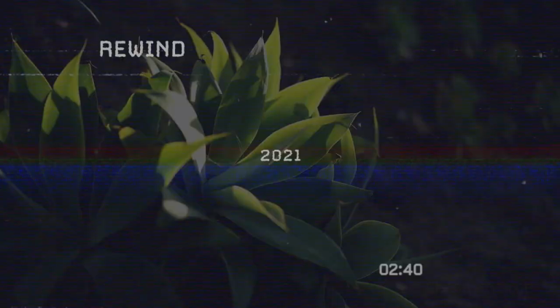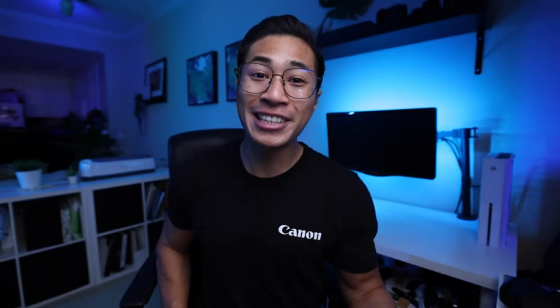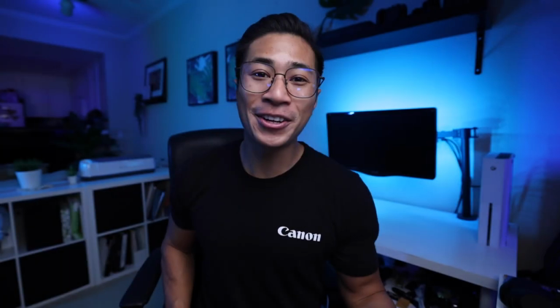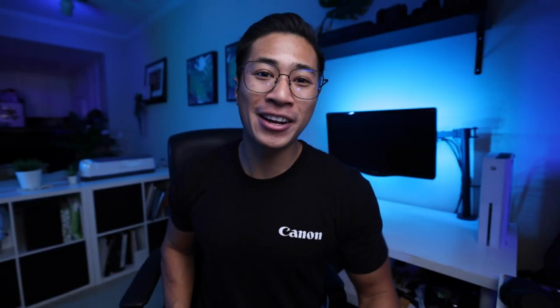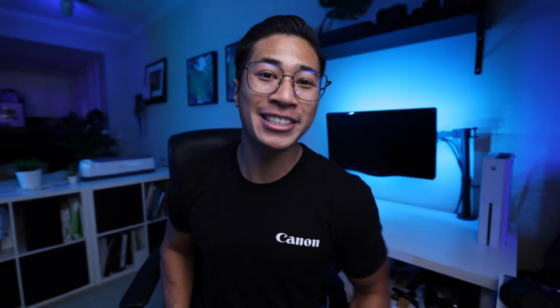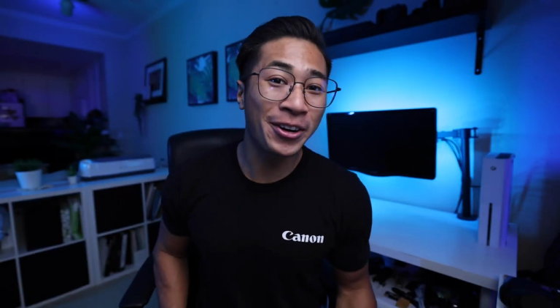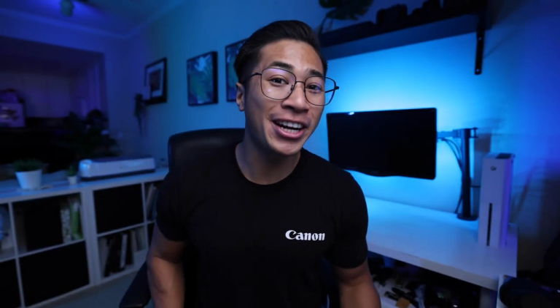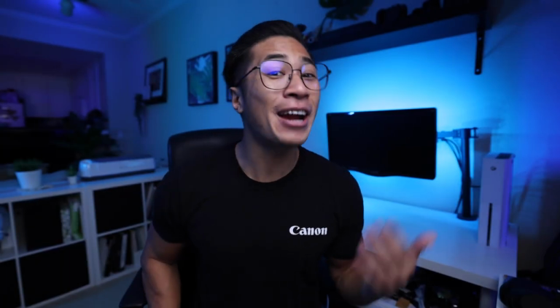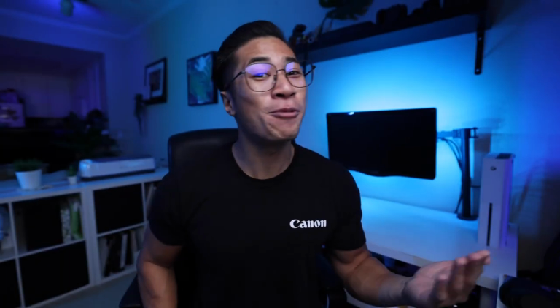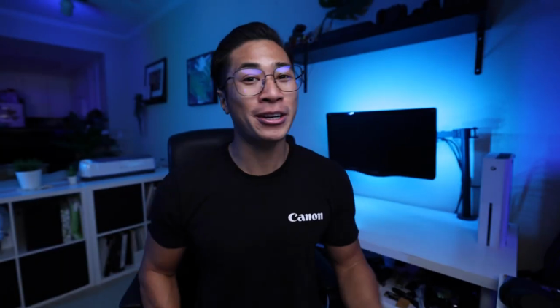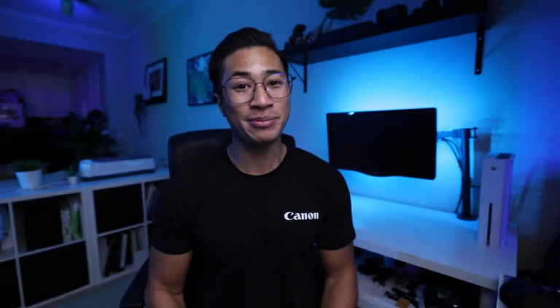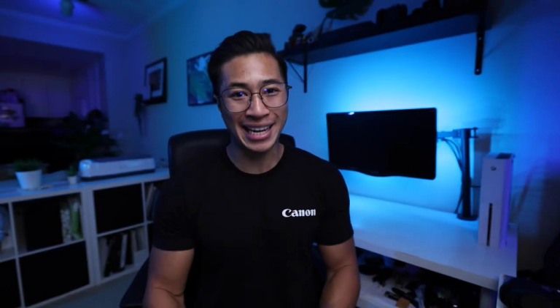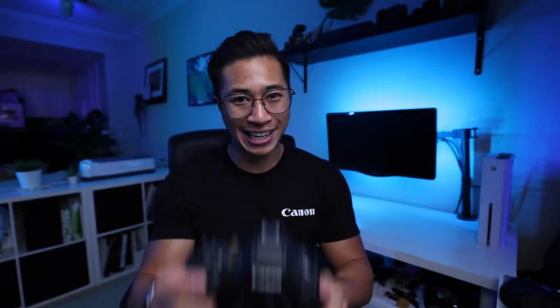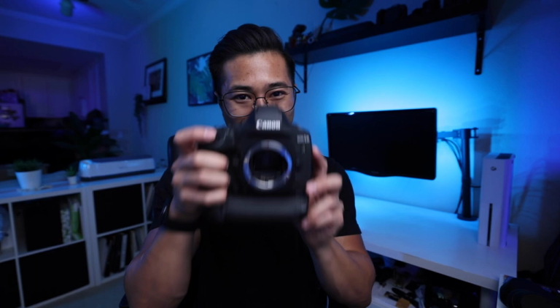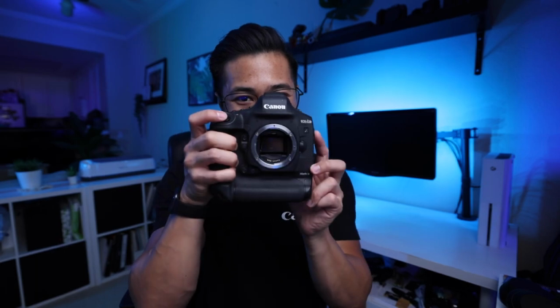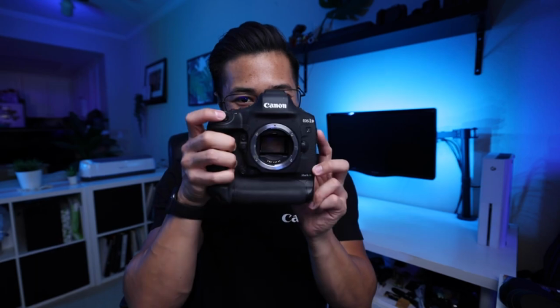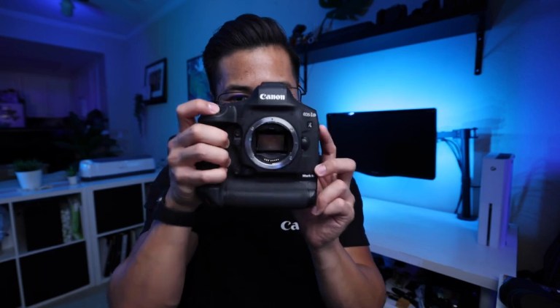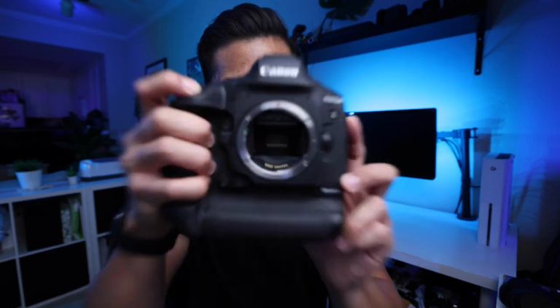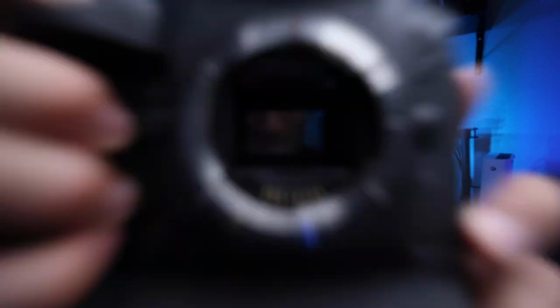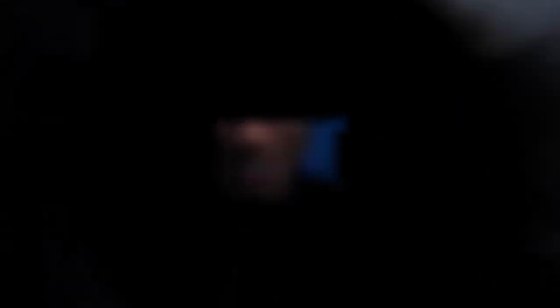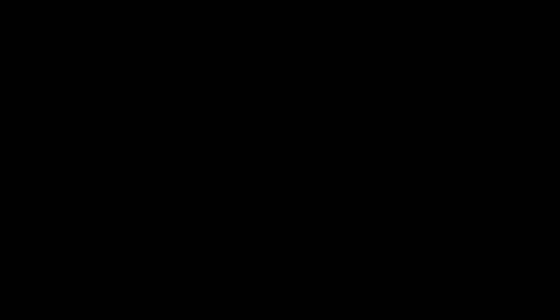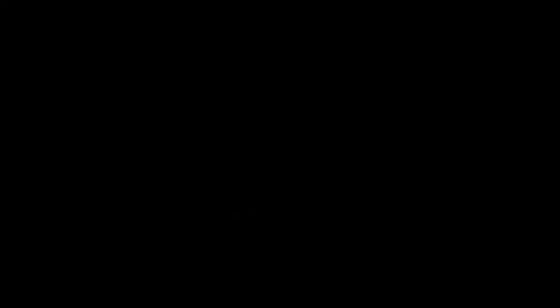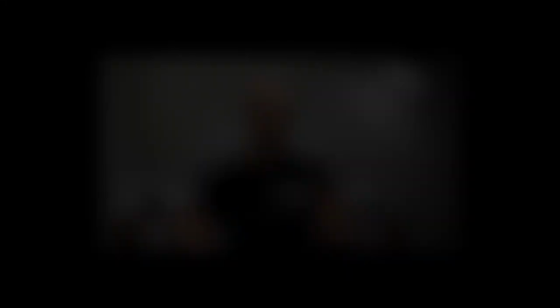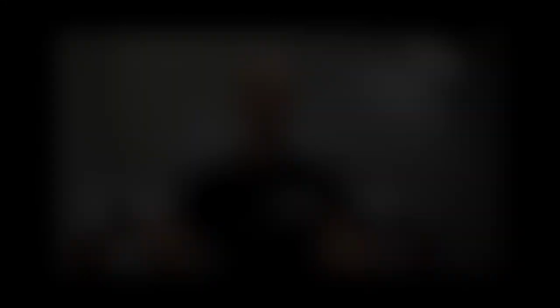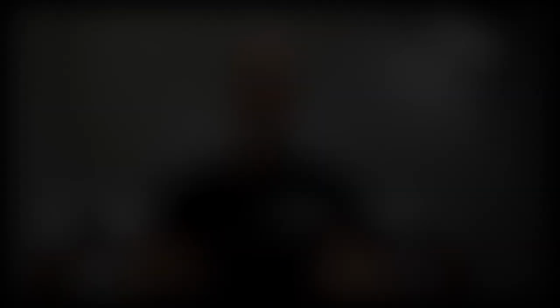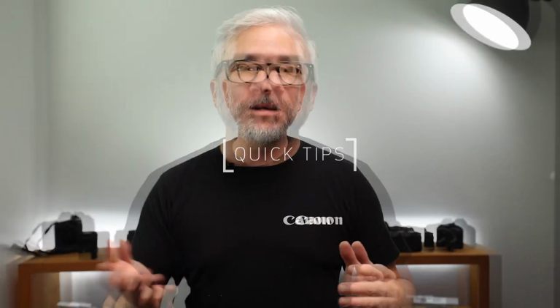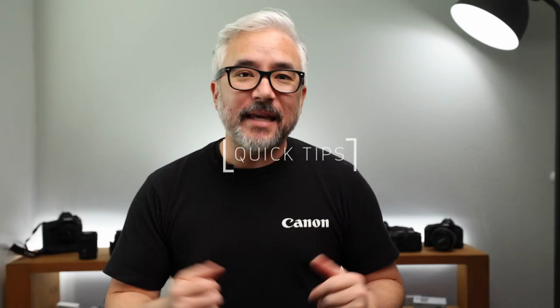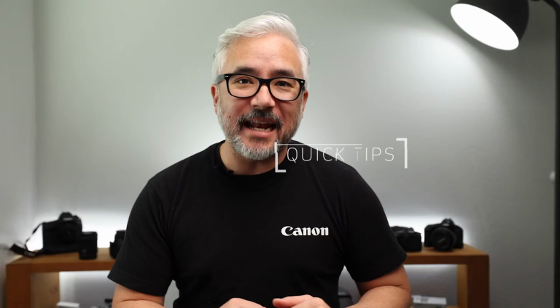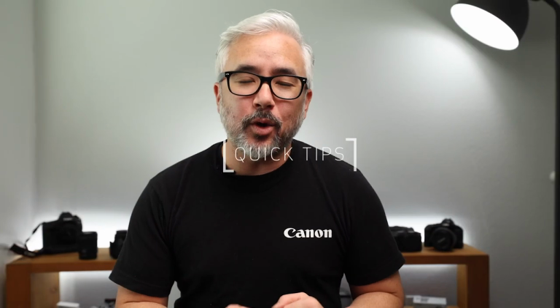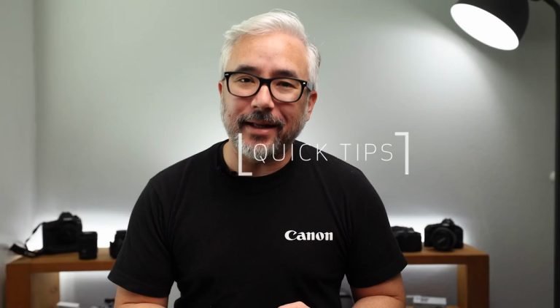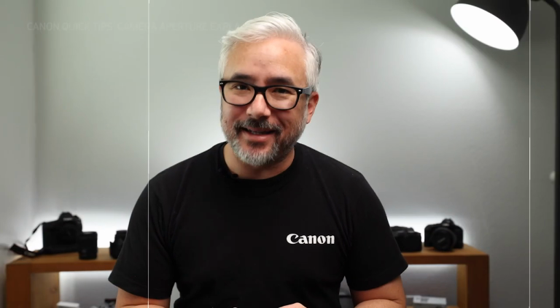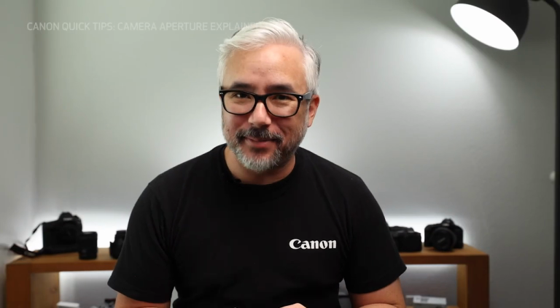How's it going, guys? Tony here, and welcome to Canon USA. Welcome to Canon Quick Tips.